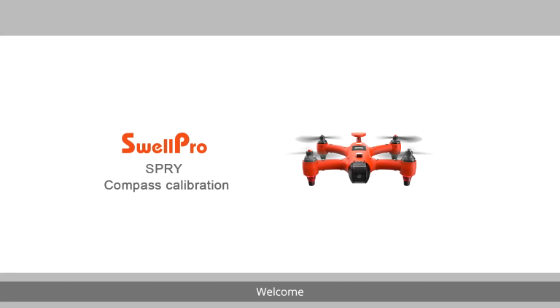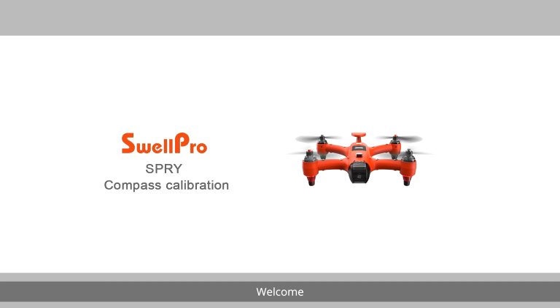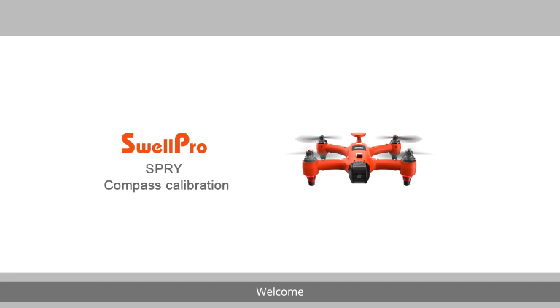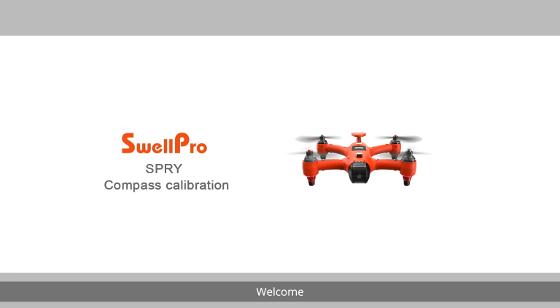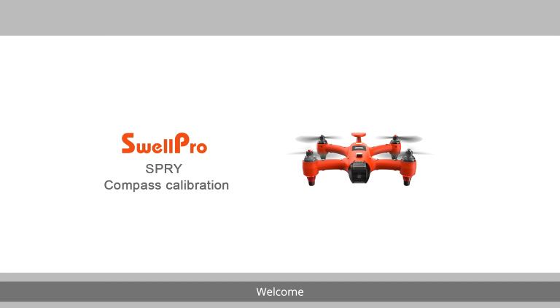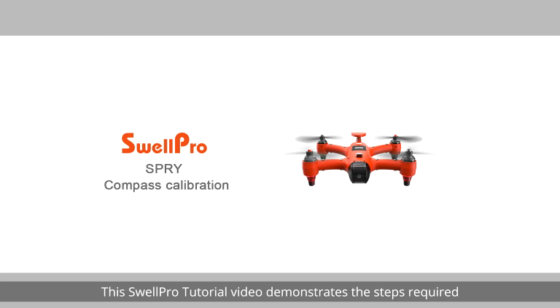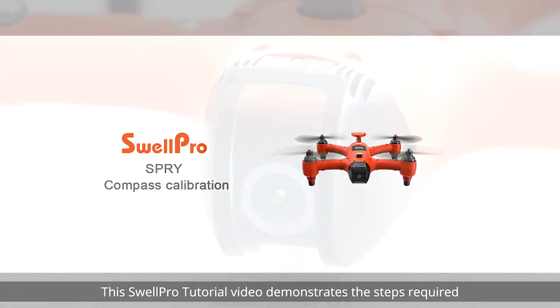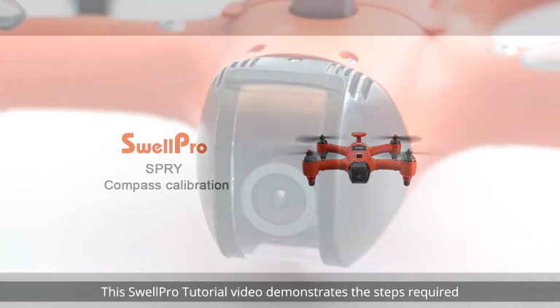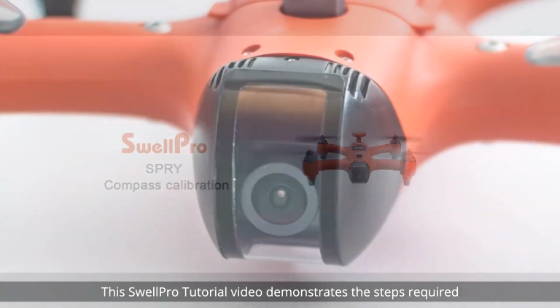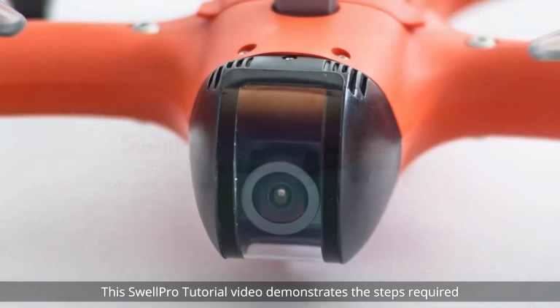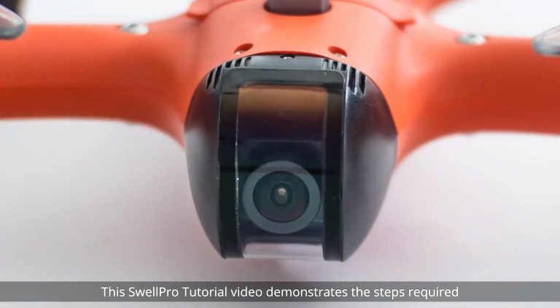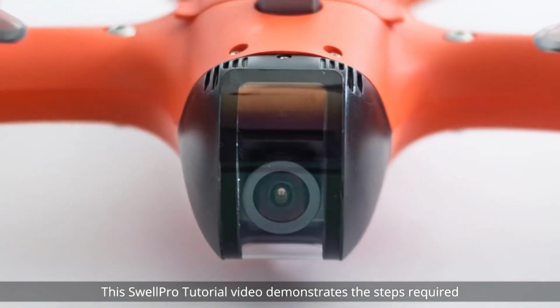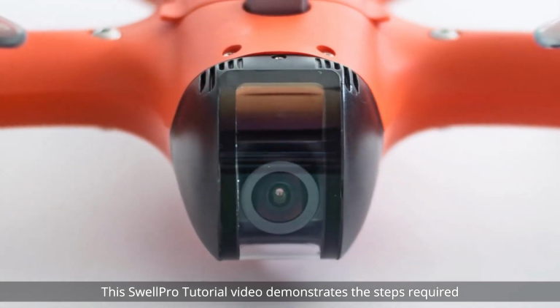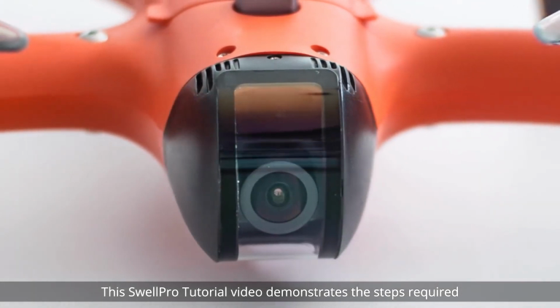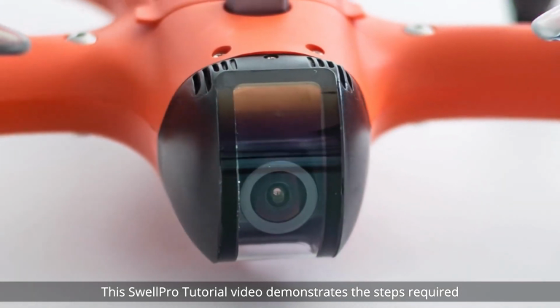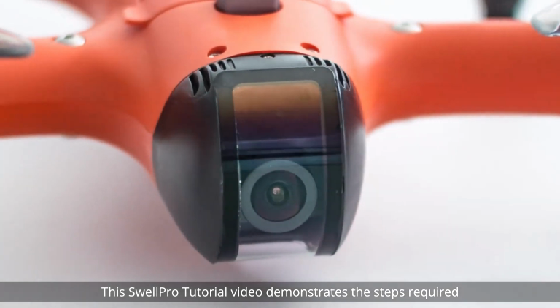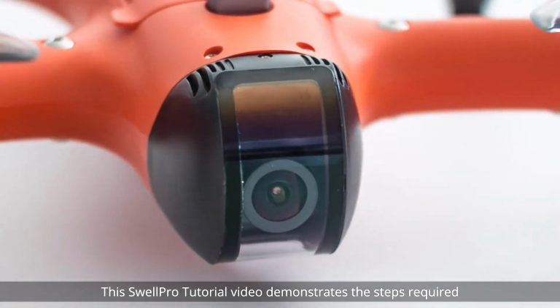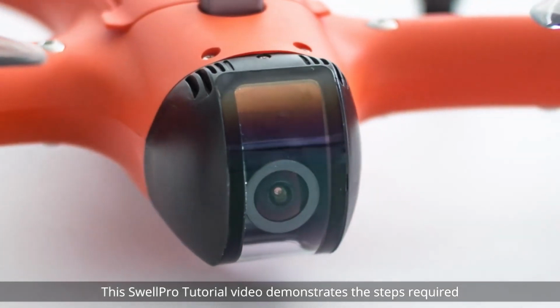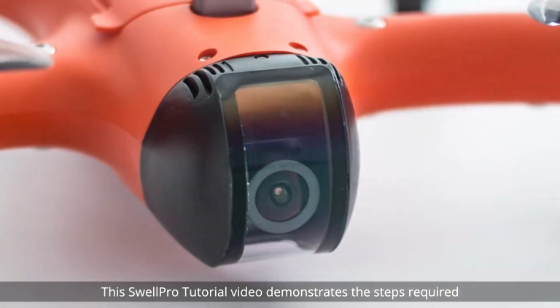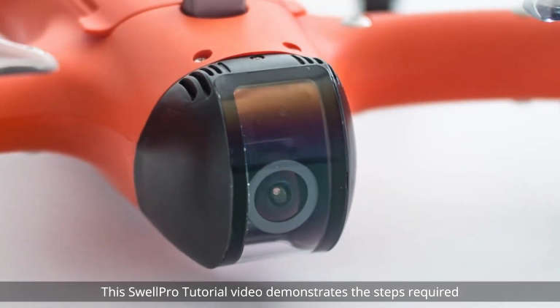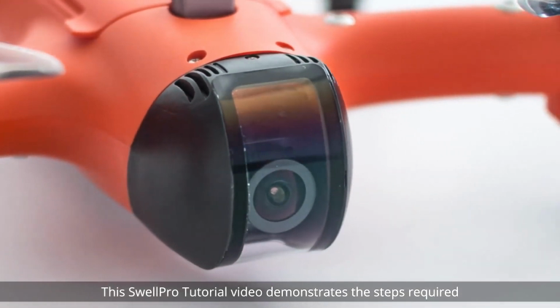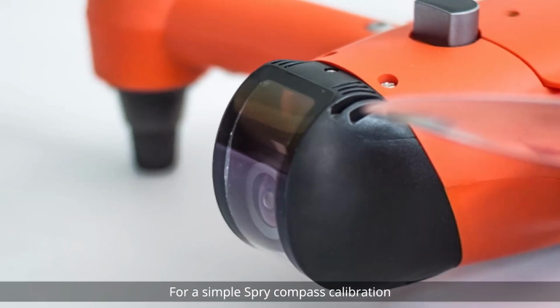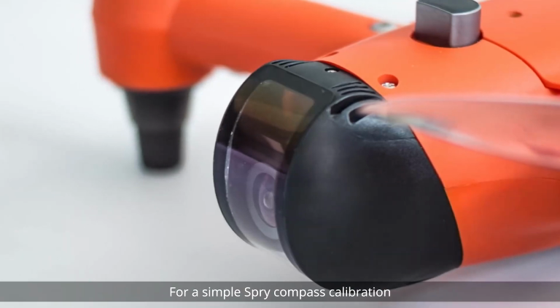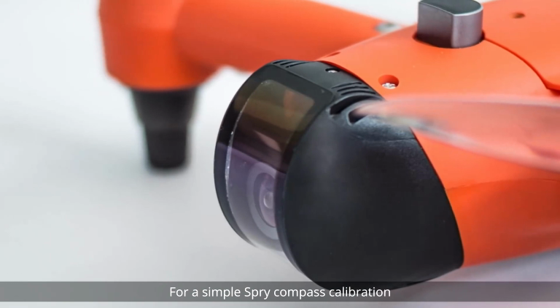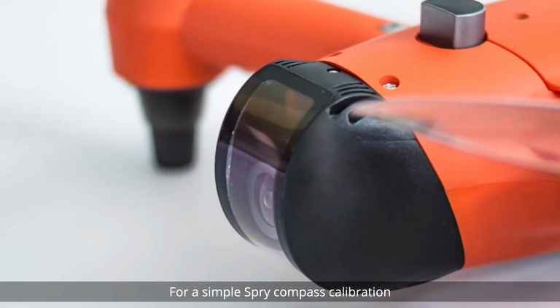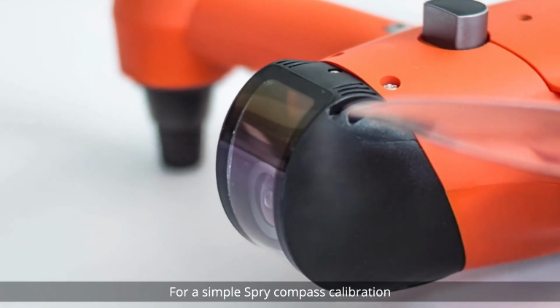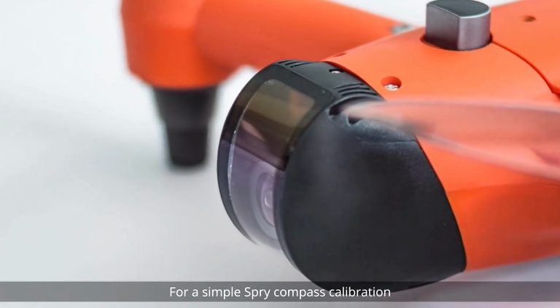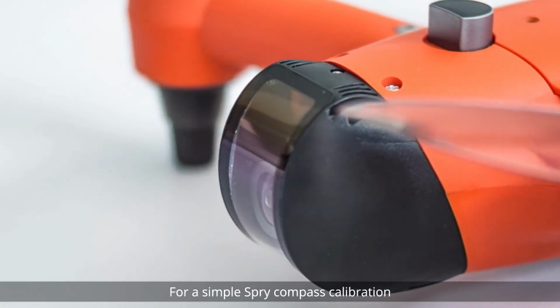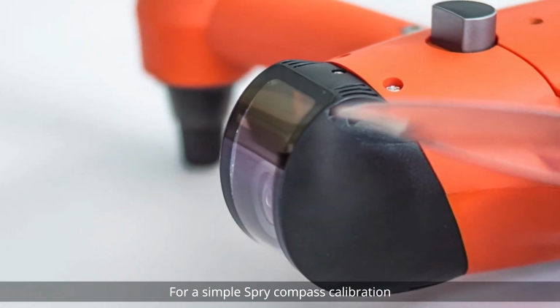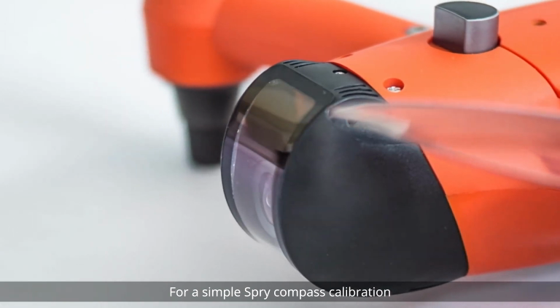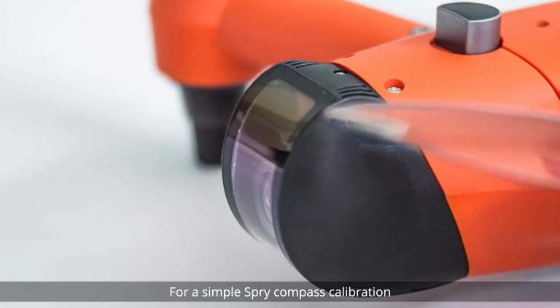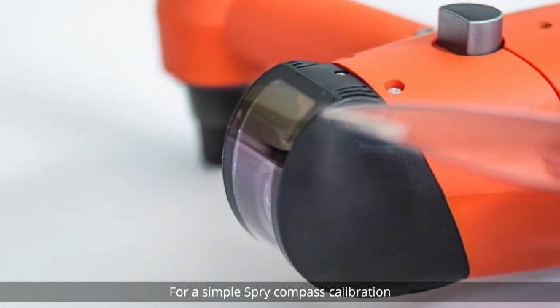Welcome! This SwellPro tutorial video demonstrates the steps required for a simple Spry compass calibration.